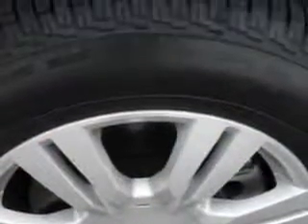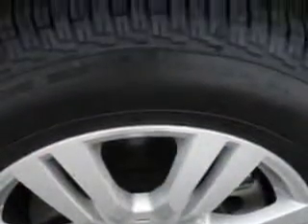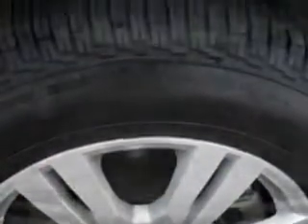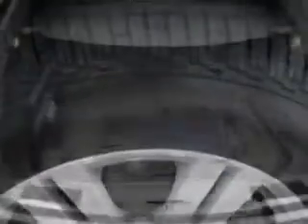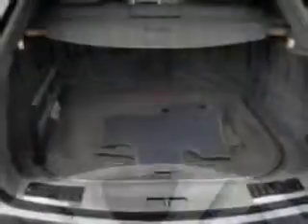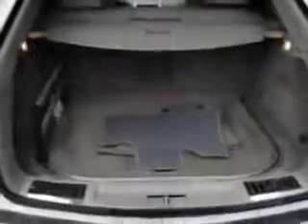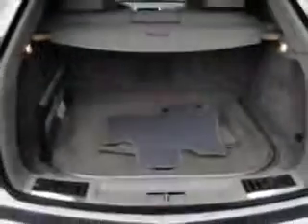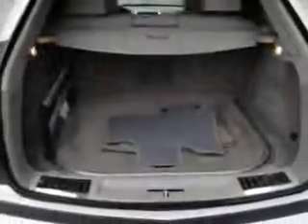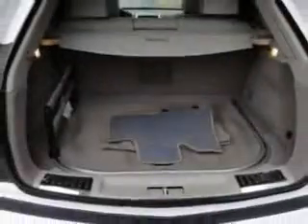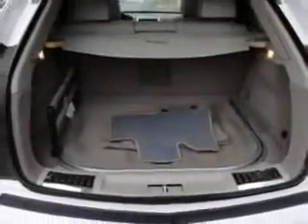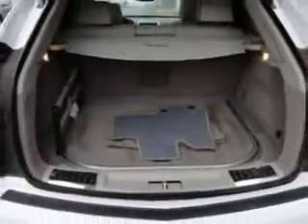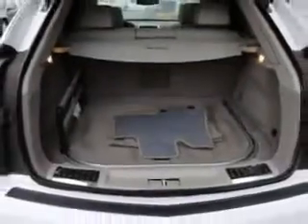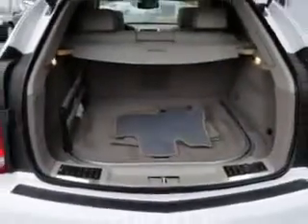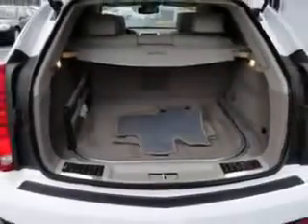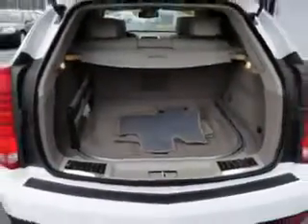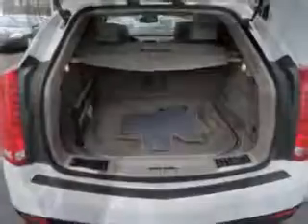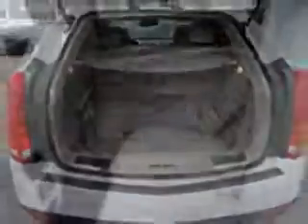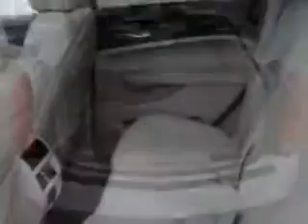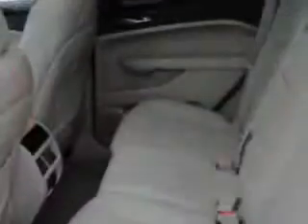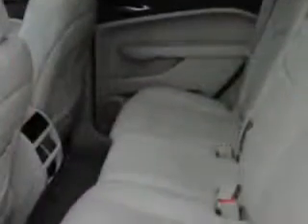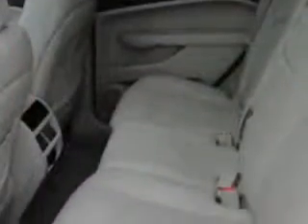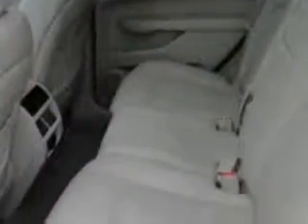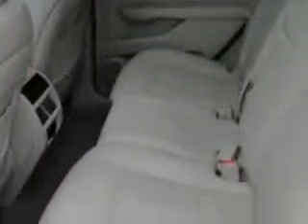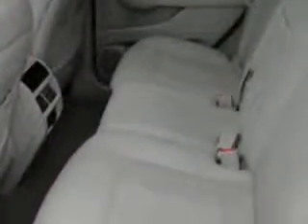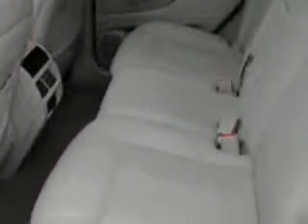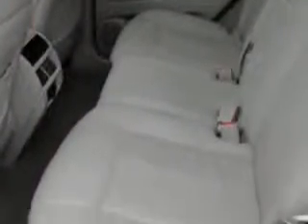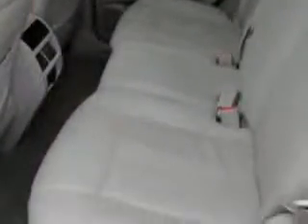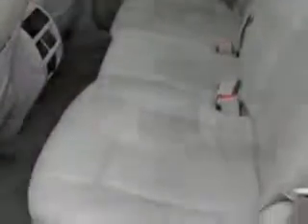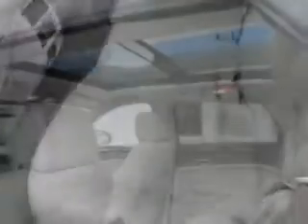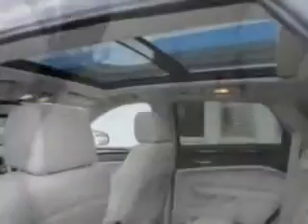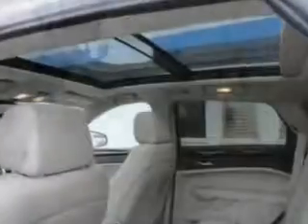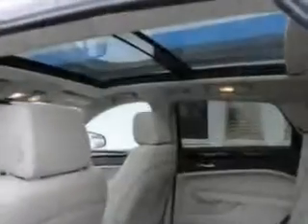You'll enjoy the drive in this 2011 Cadillac SRX. See us at Chevrolet of Homewood today.